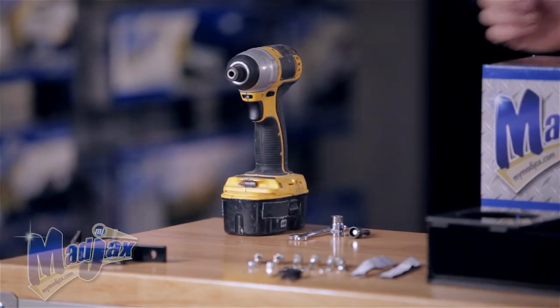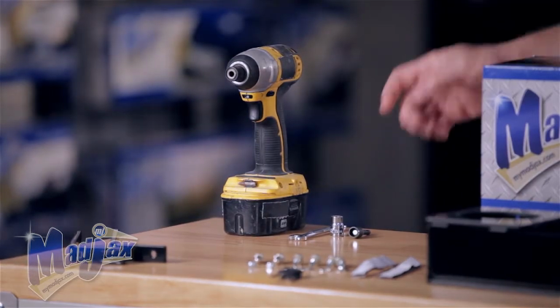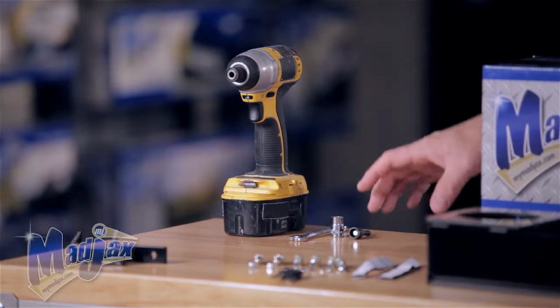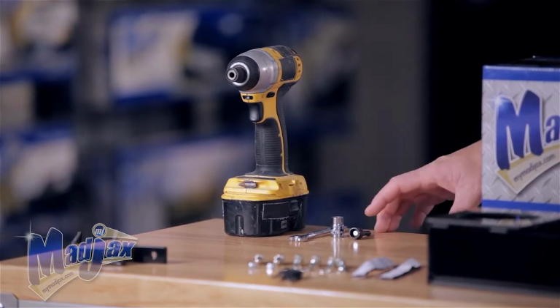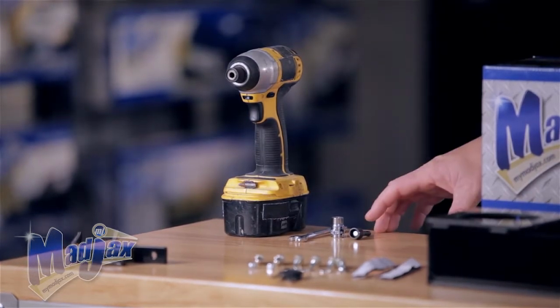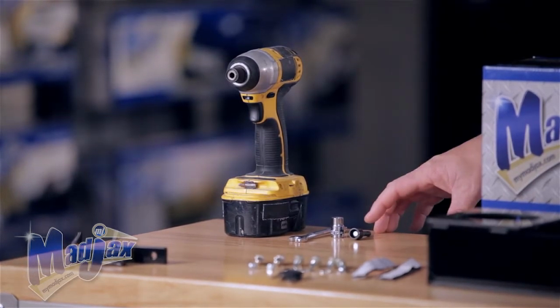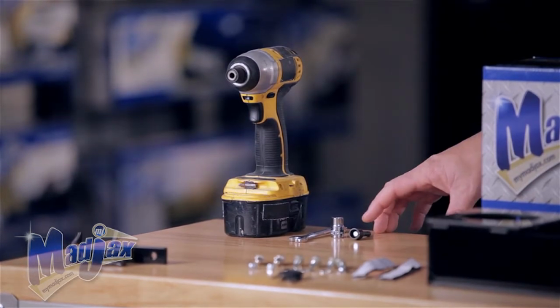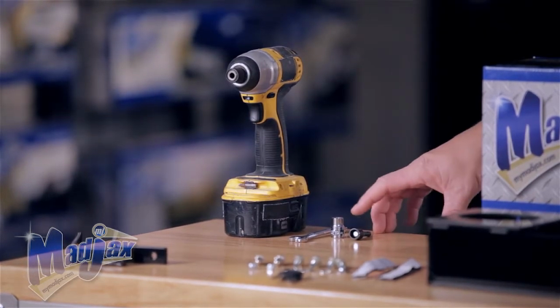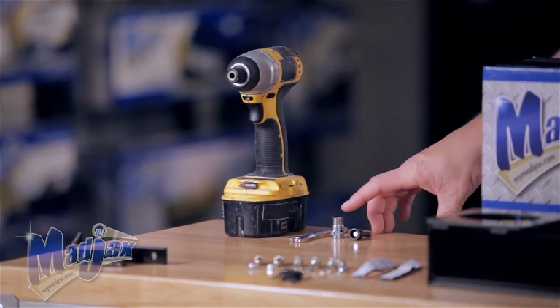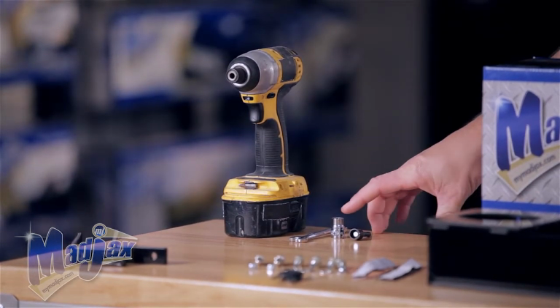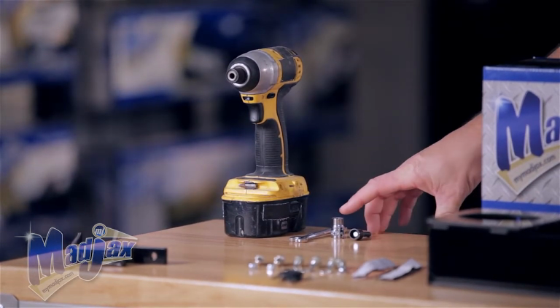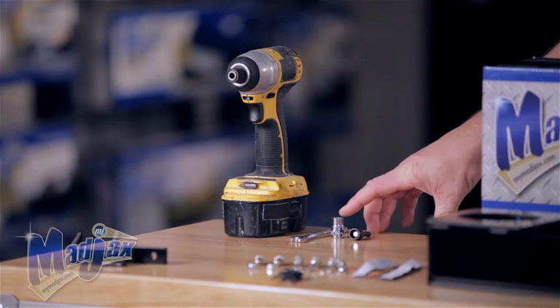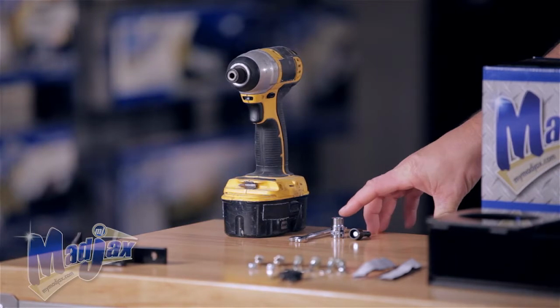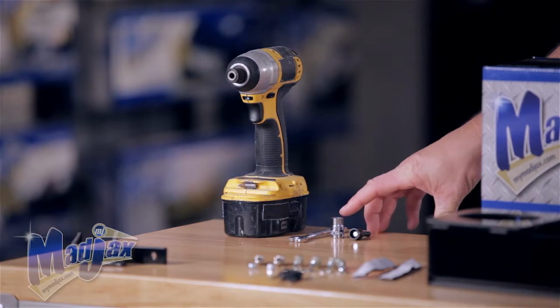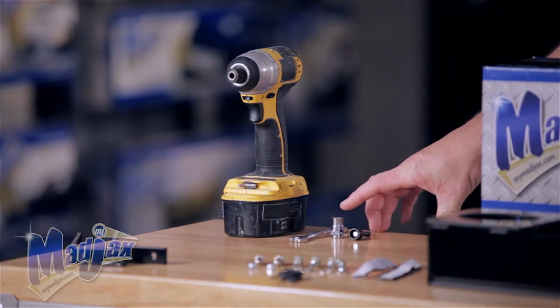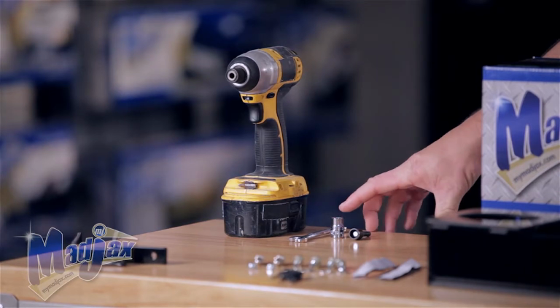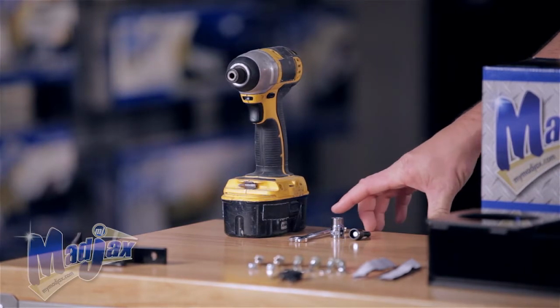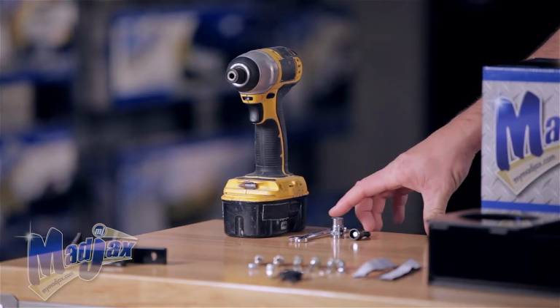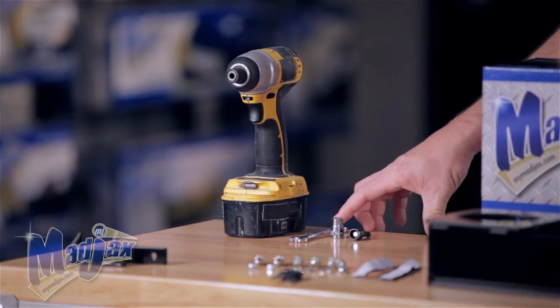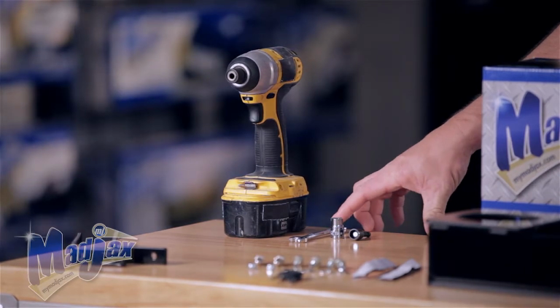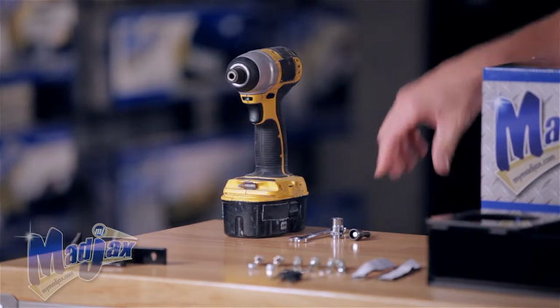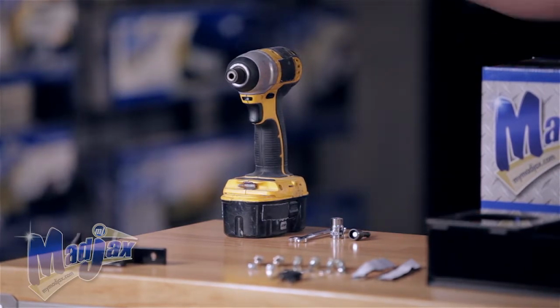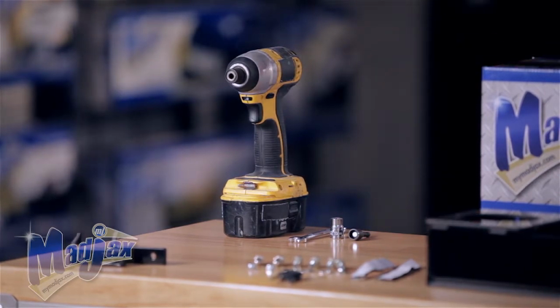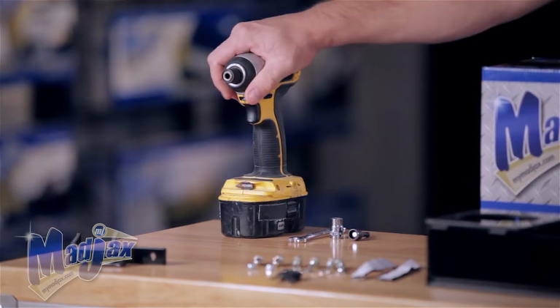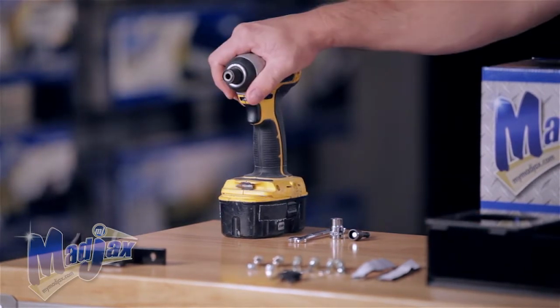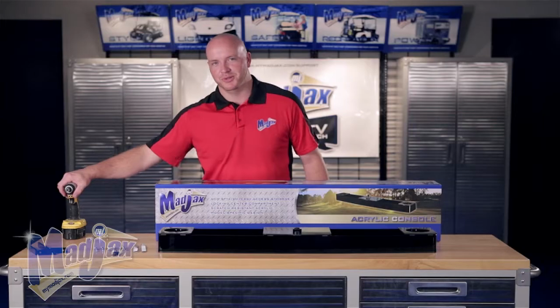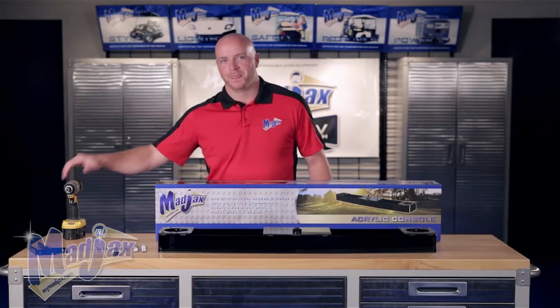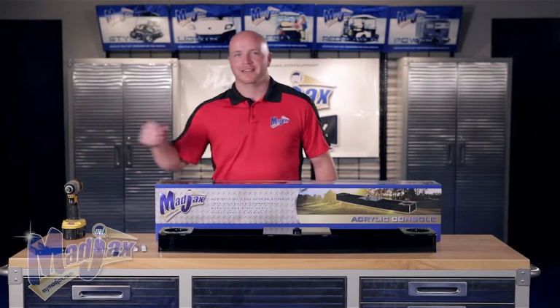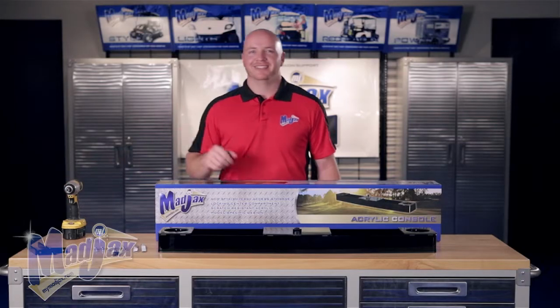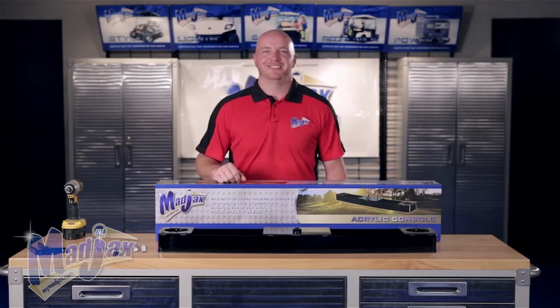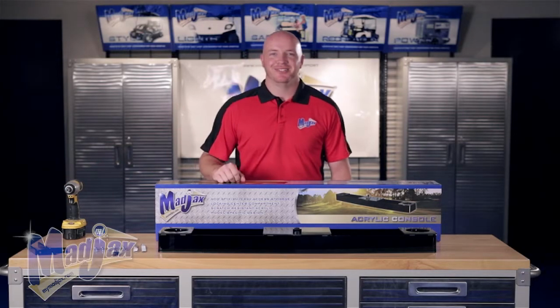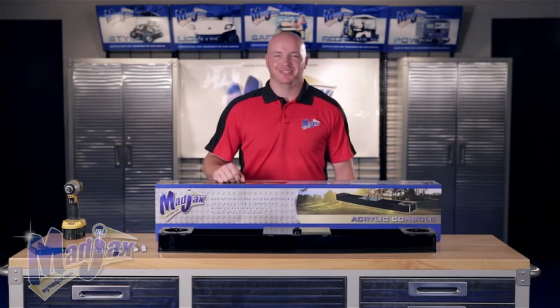To do this, we're going to use a 3/8 nut driver, 10mm socket, a 10mm wrench, and a cordless drill. Now let's get started.